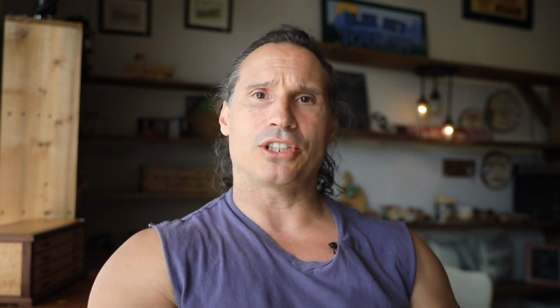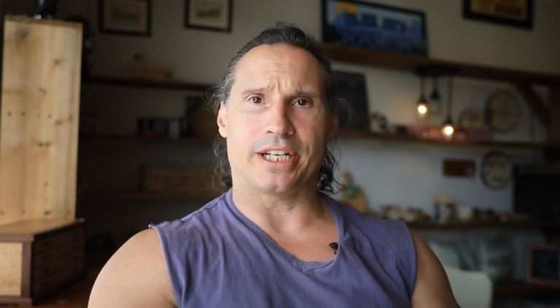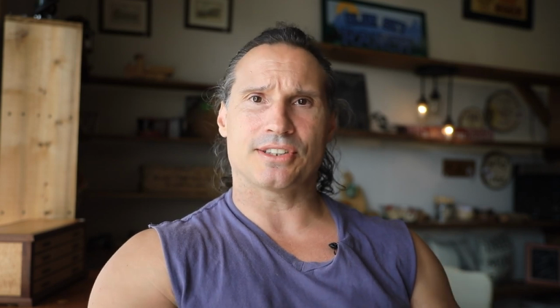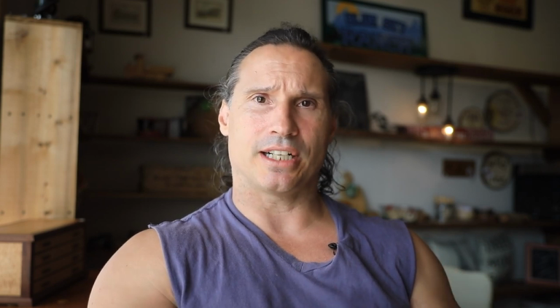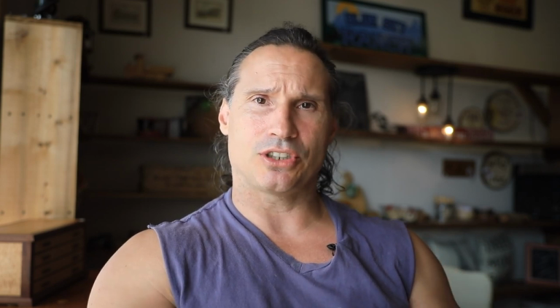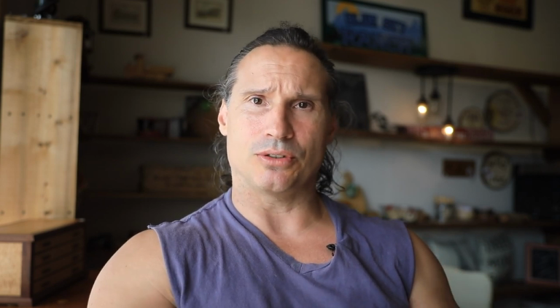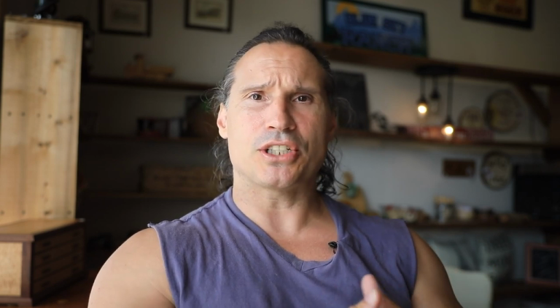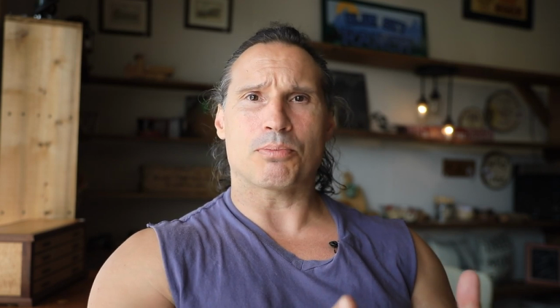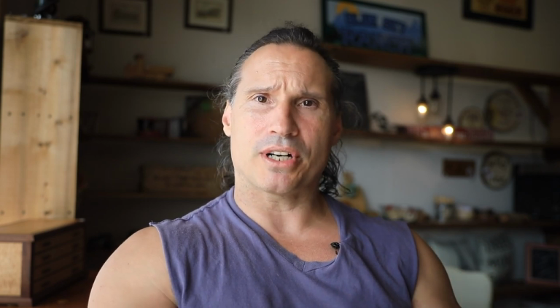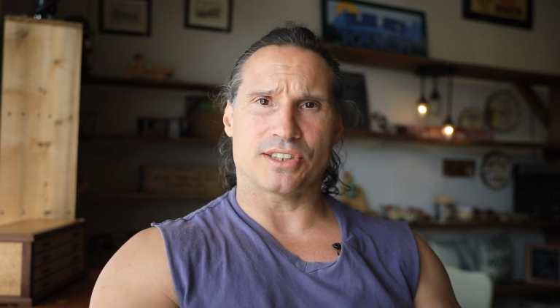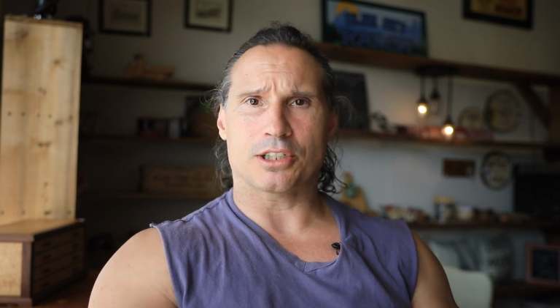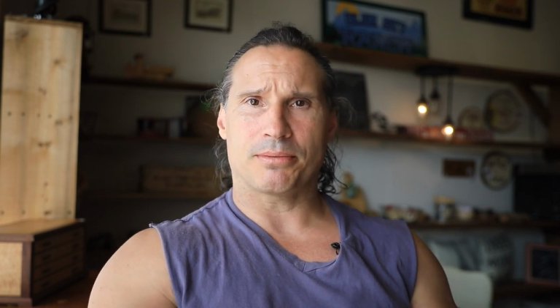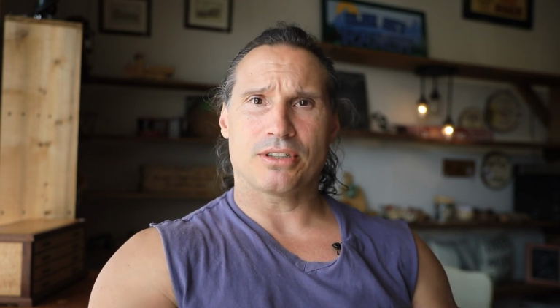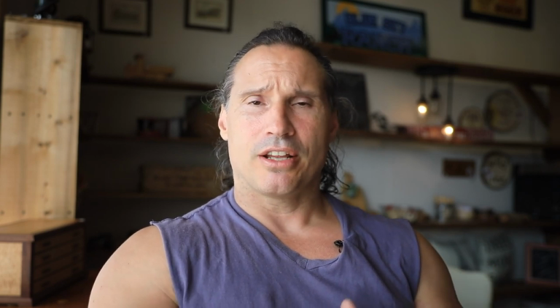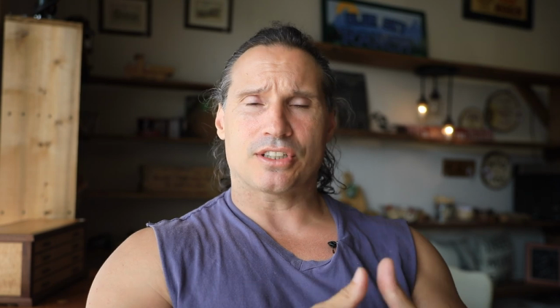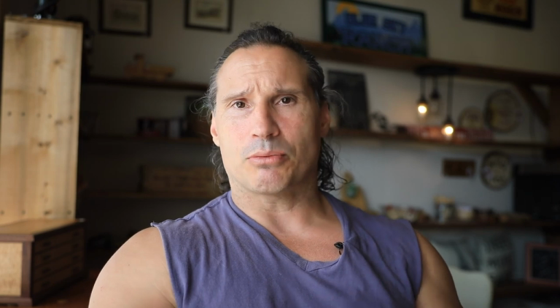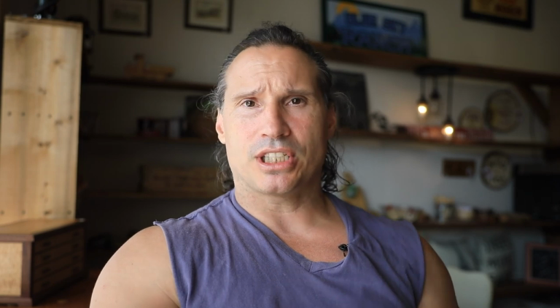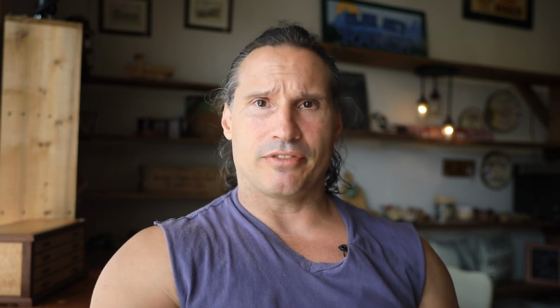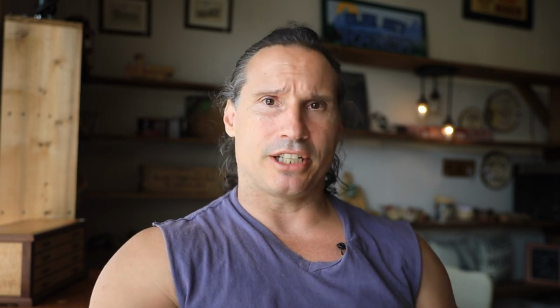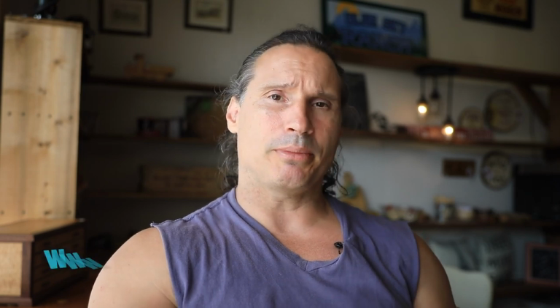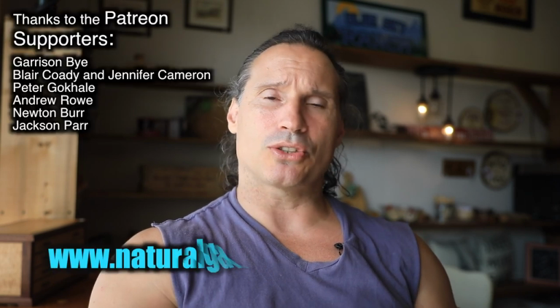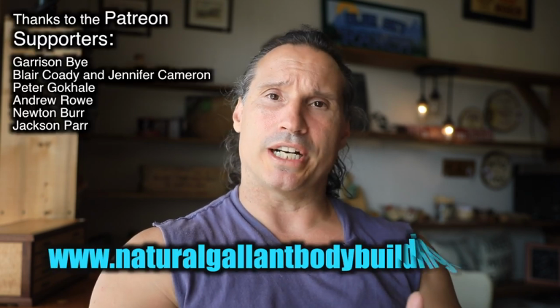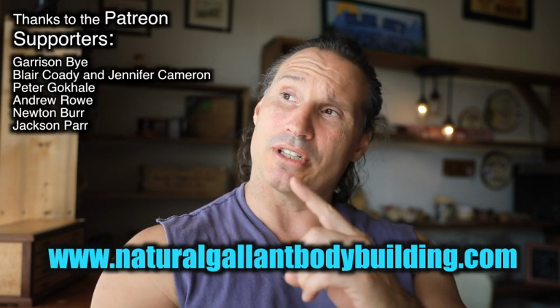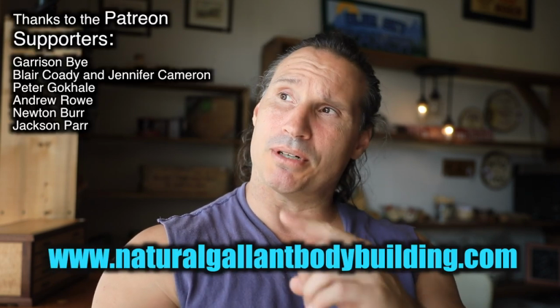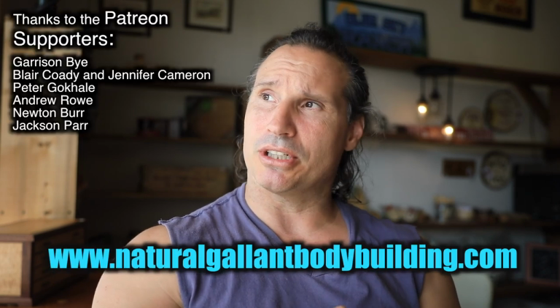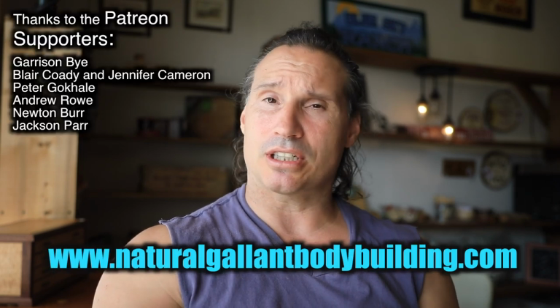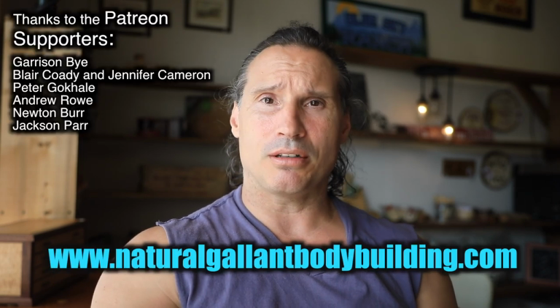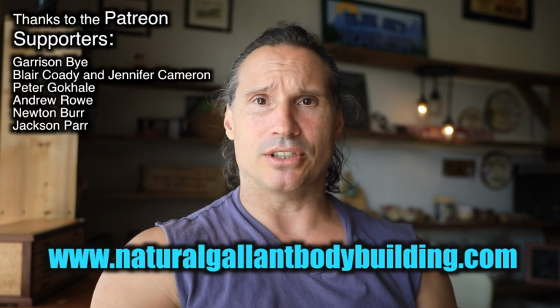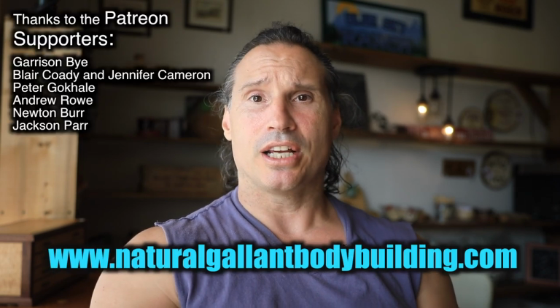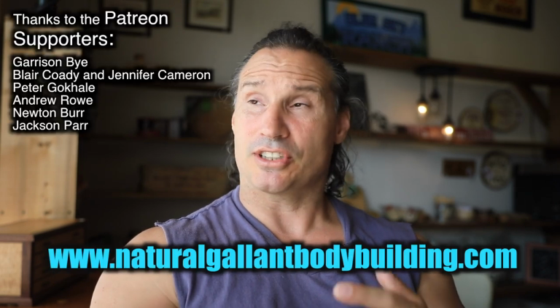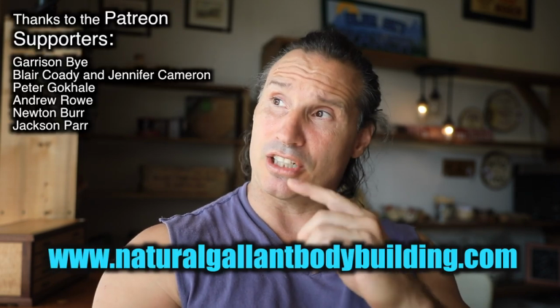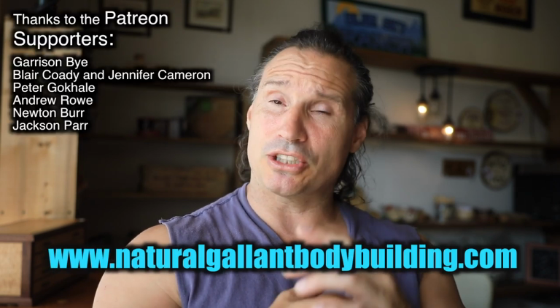I hope this helps you understand a few ways to measure your gains and track your progress as a natural bodybuilder. Thanks a lot for watching — if you need to get a hold of me, just go to NaturalGlideBodybuilding.com. Thanks a lot to the Patreon supporters, and take care for now.